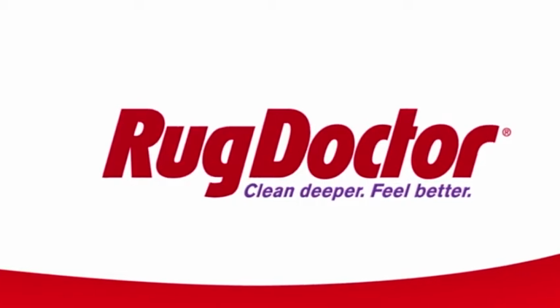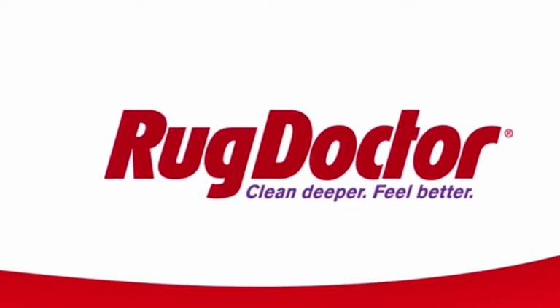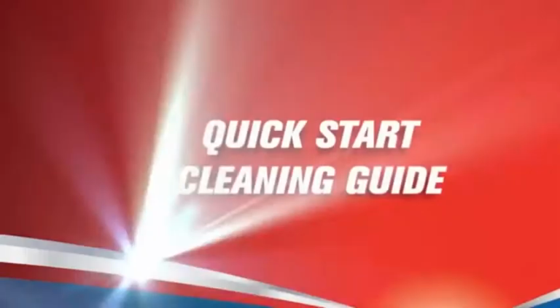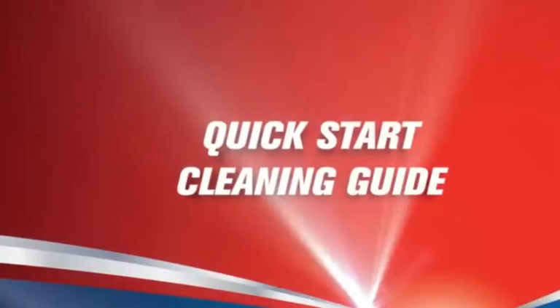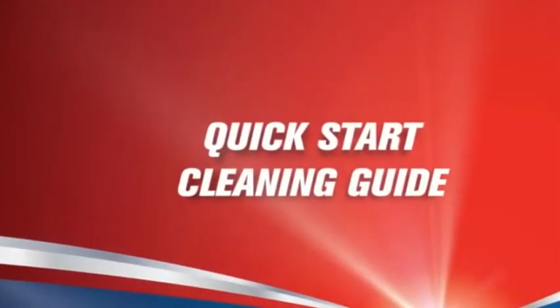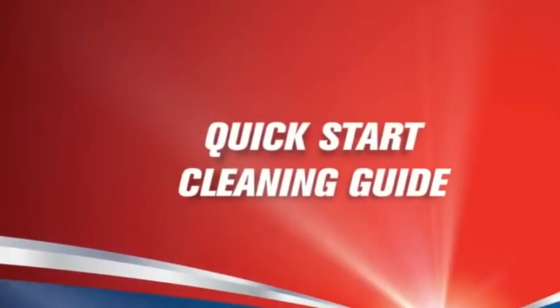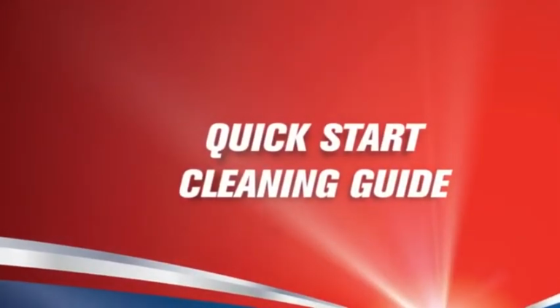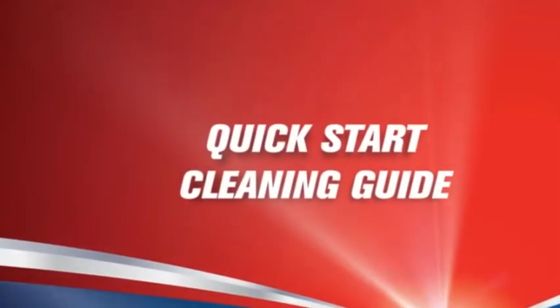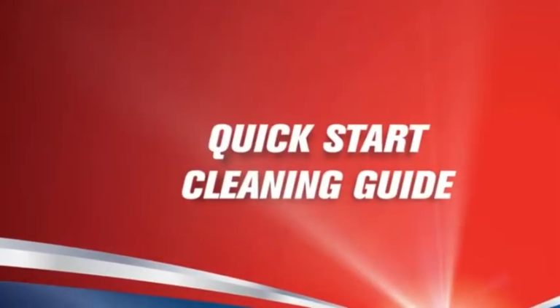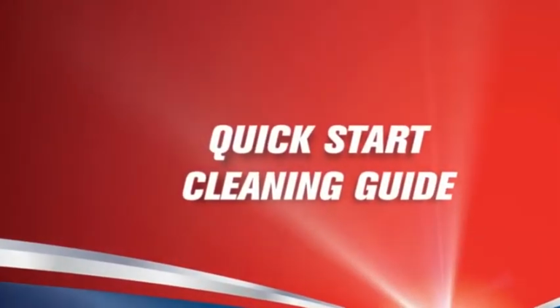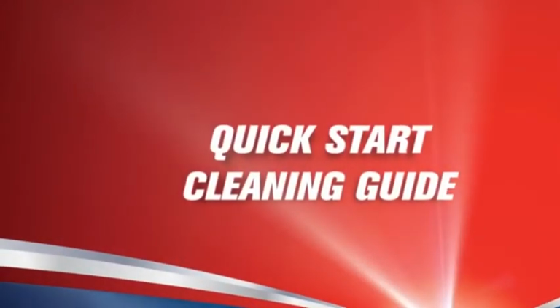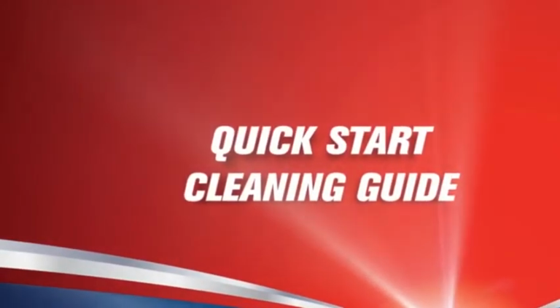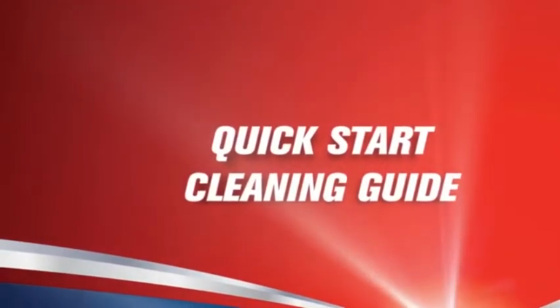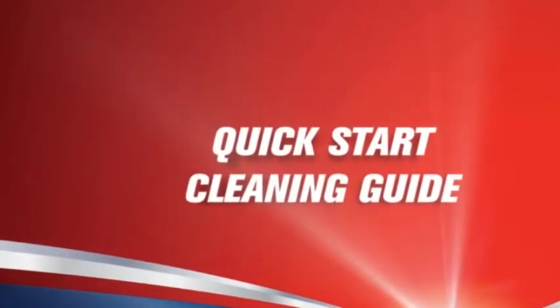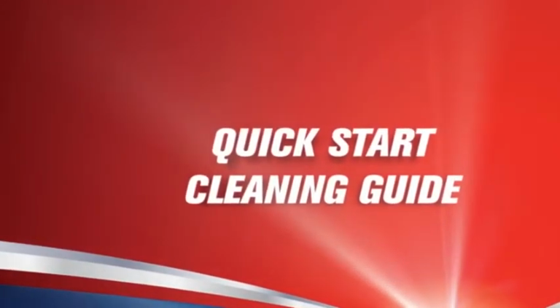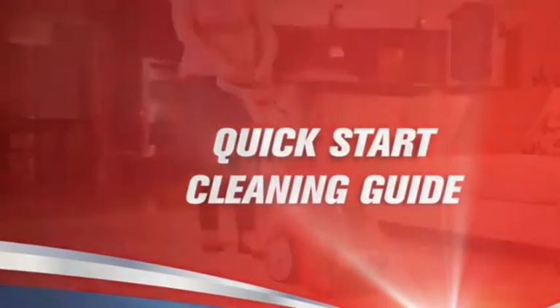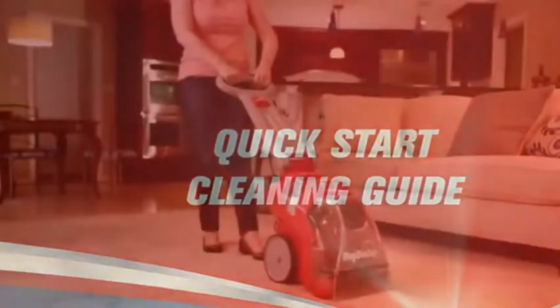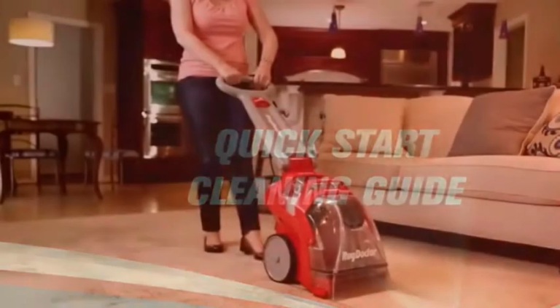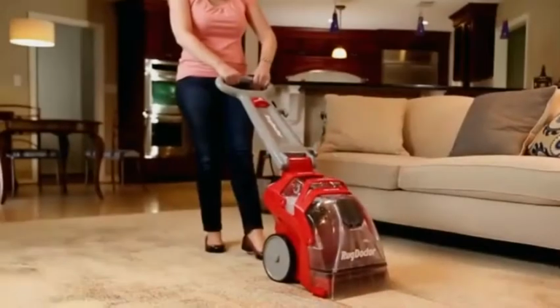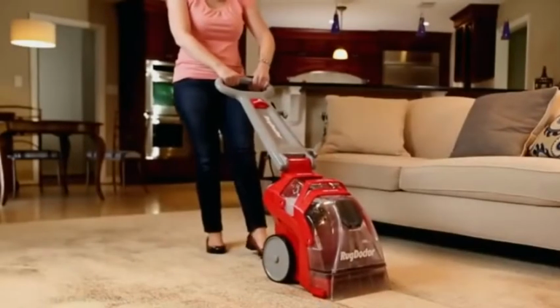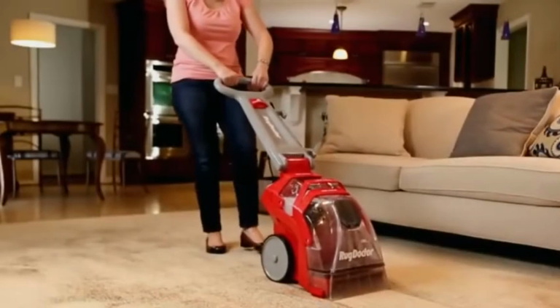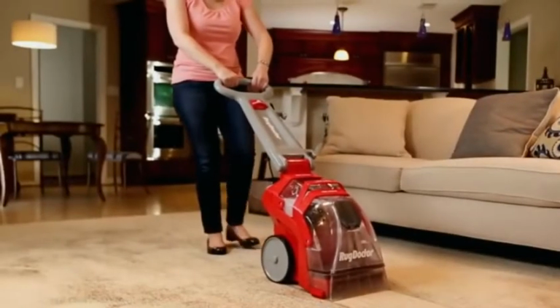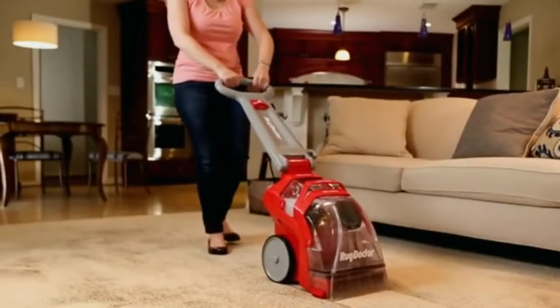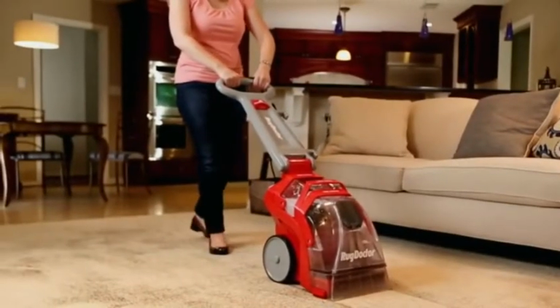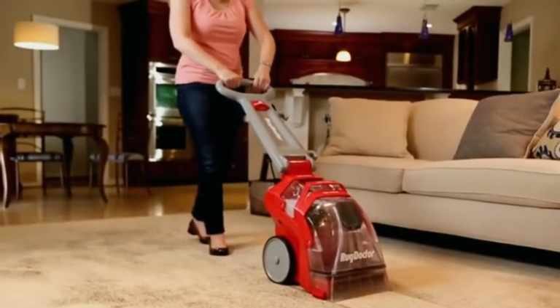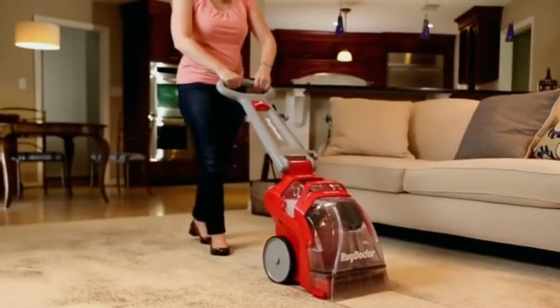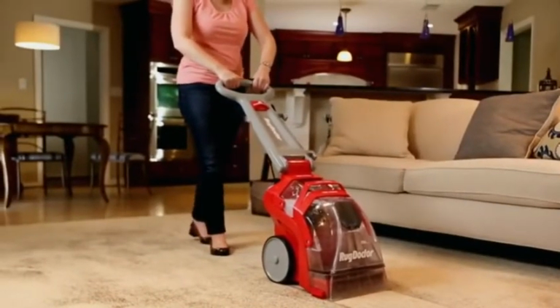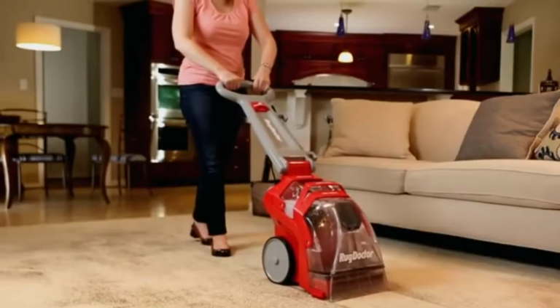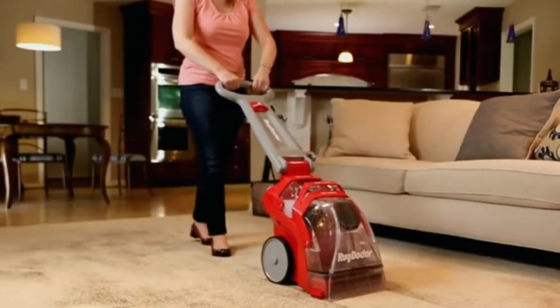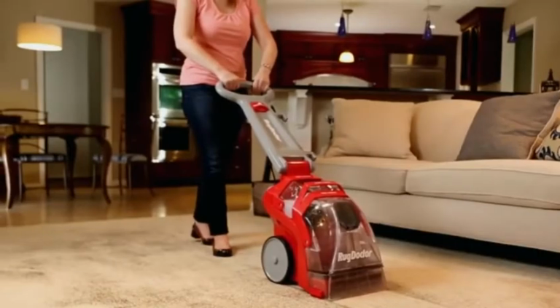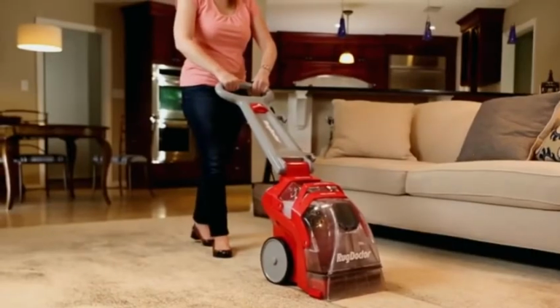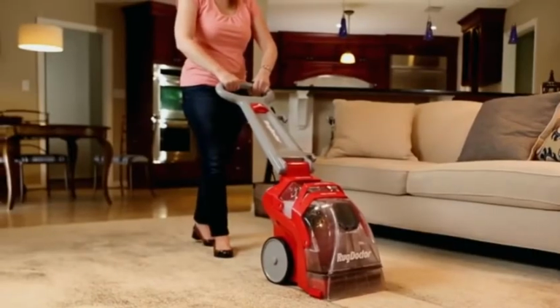Rug Doctor. Clean deeper, feel better. Quick Start Cleaning Guide.